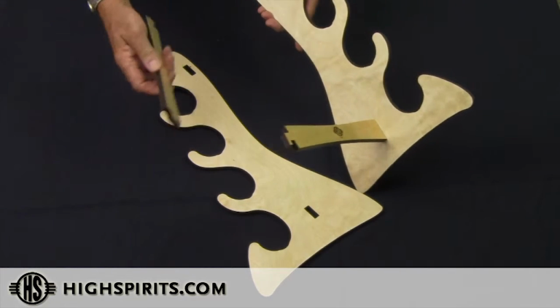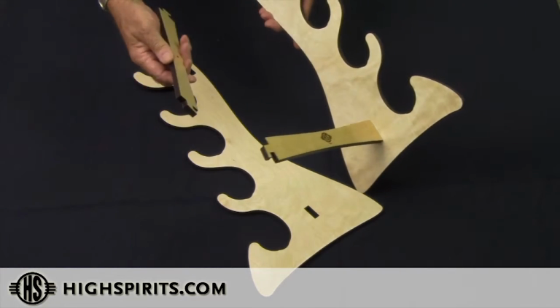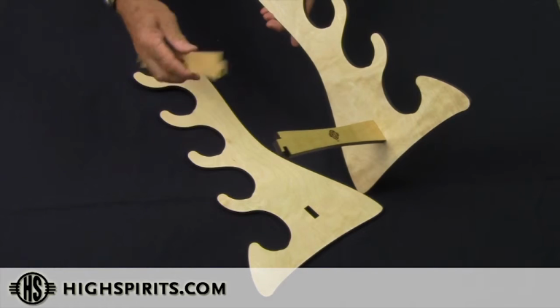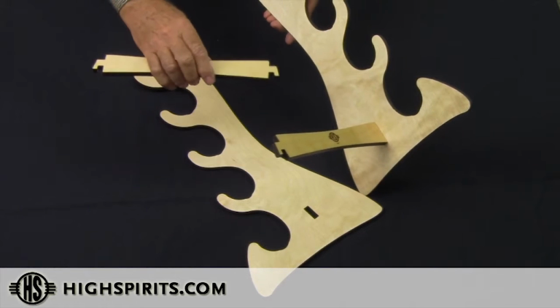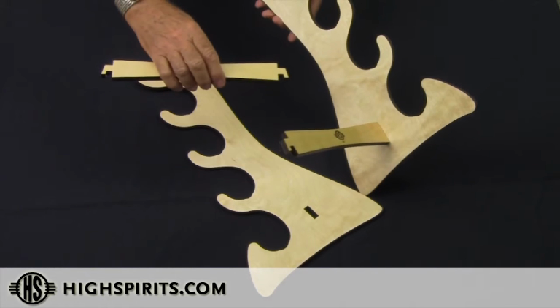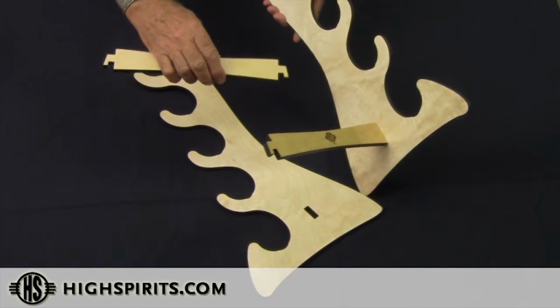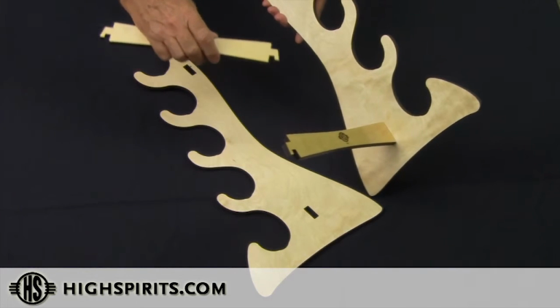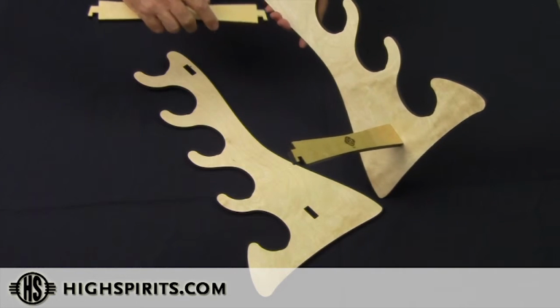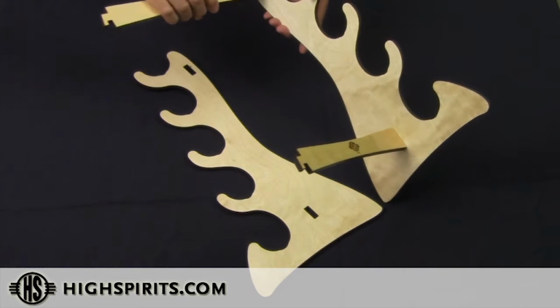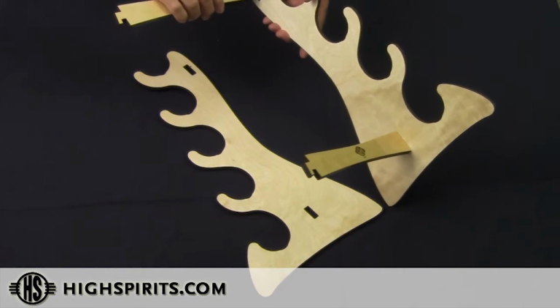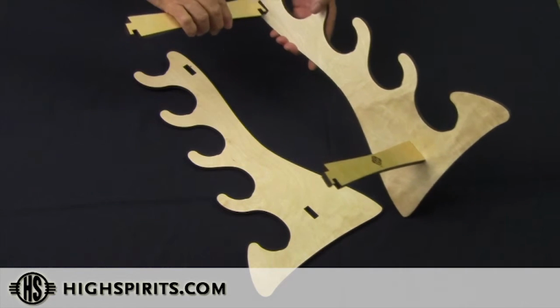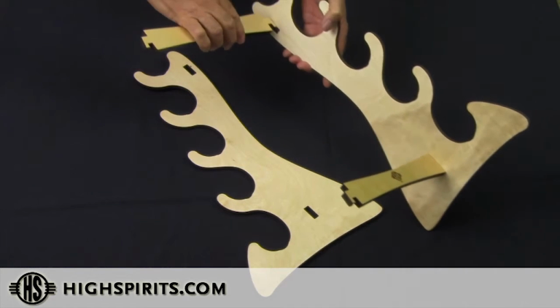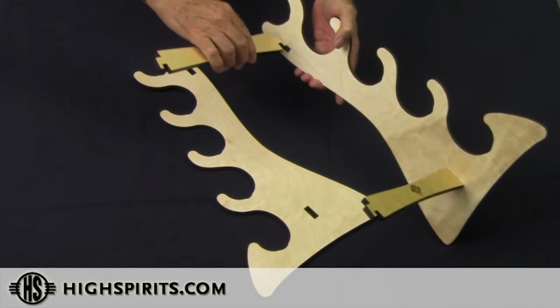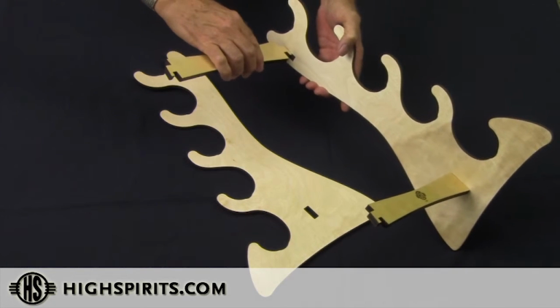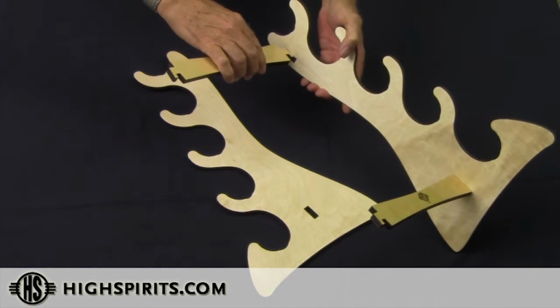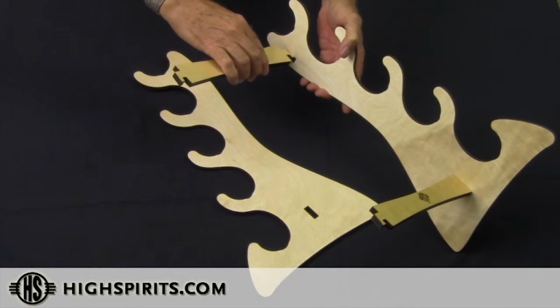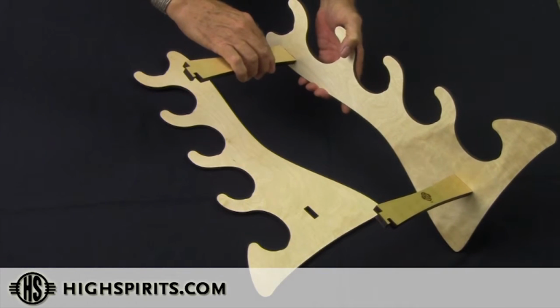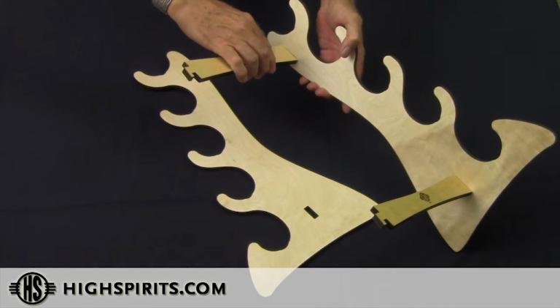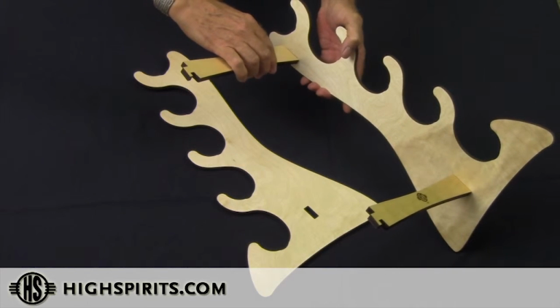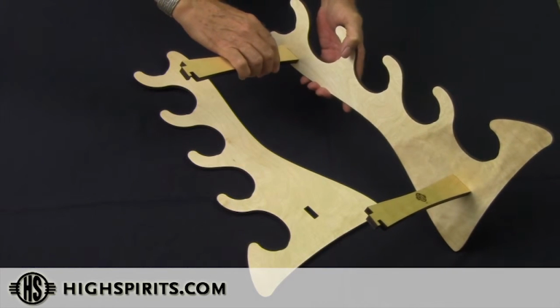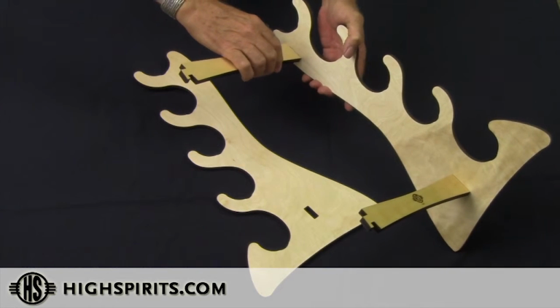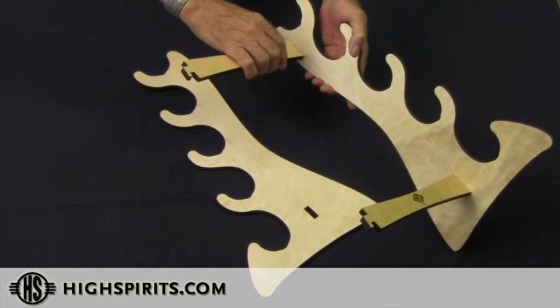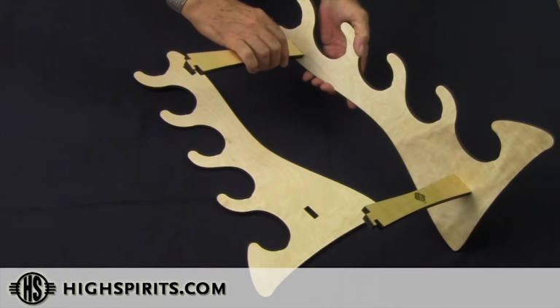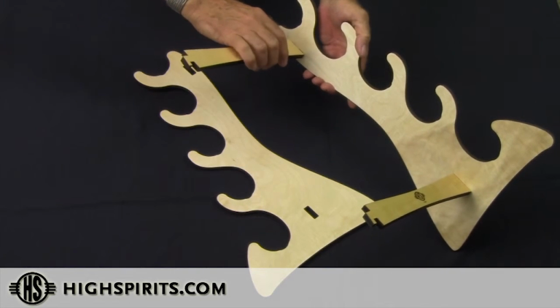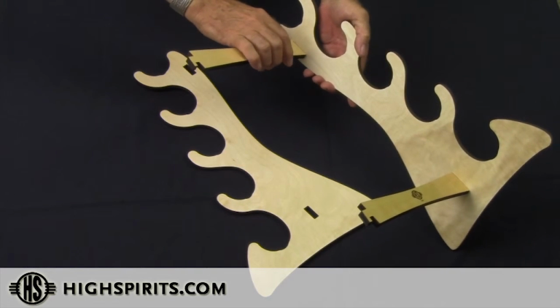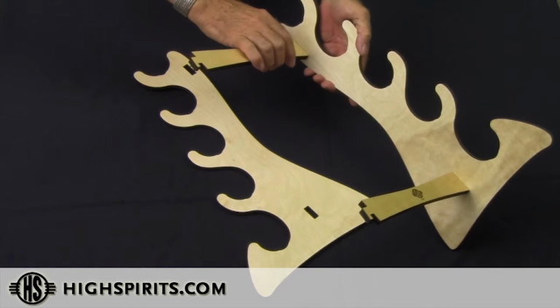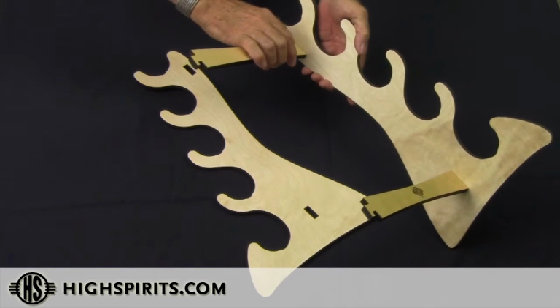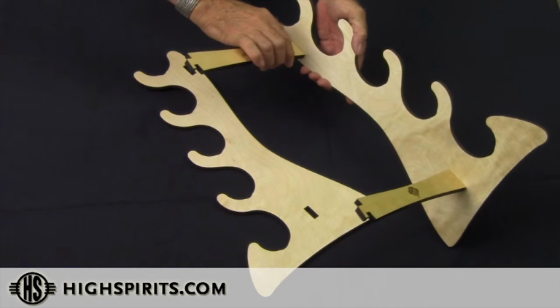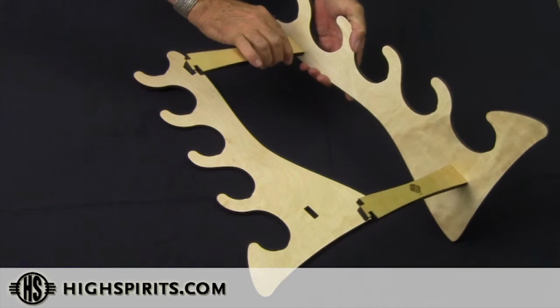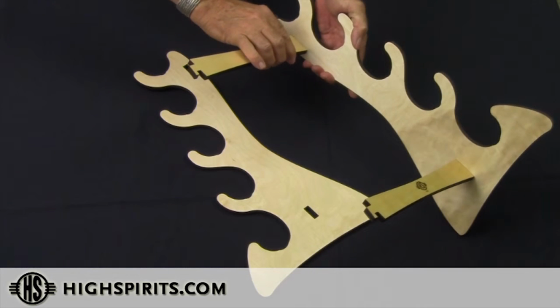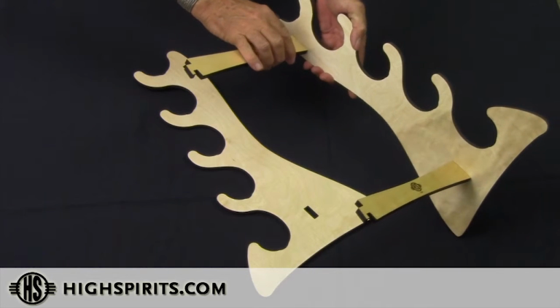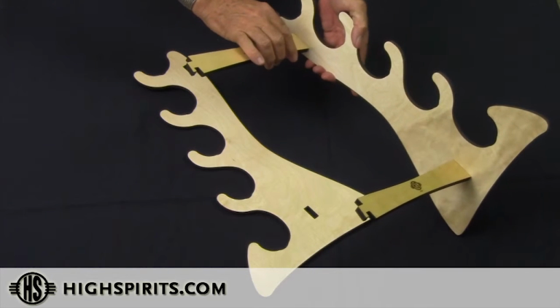Take the top crossbar, push it into the top rectangular hole, push it forward, and lock it in.